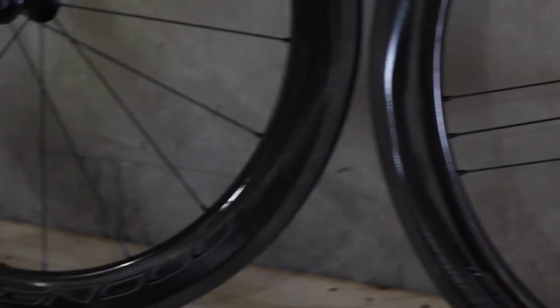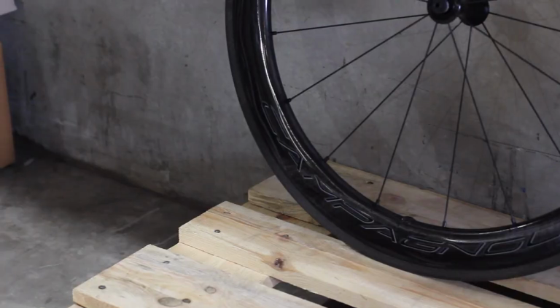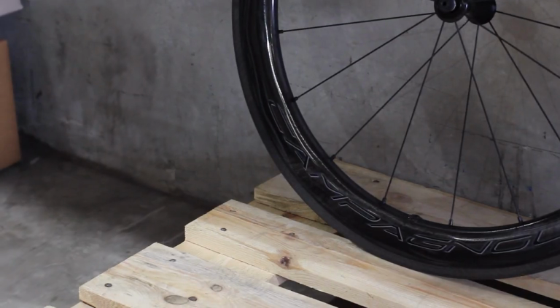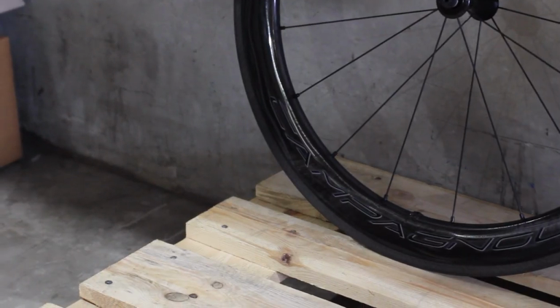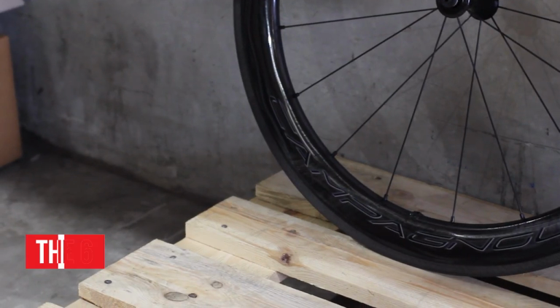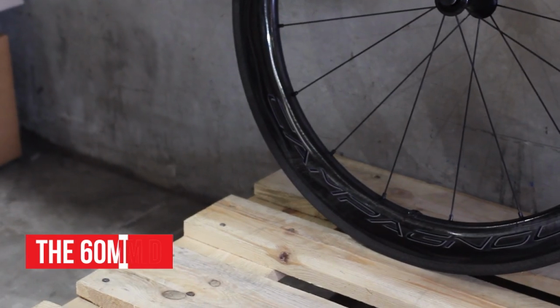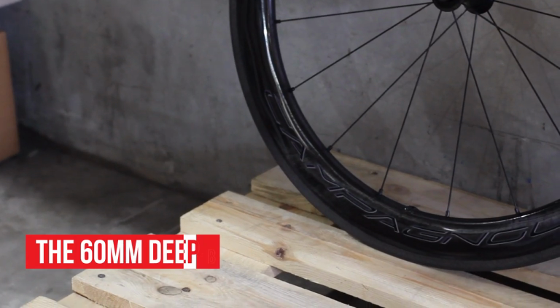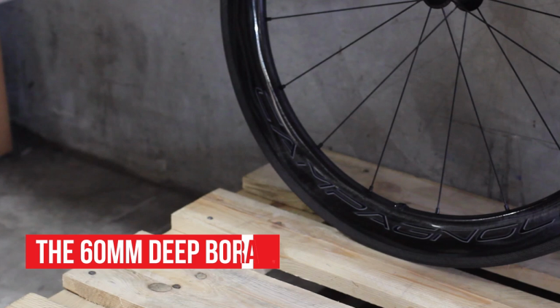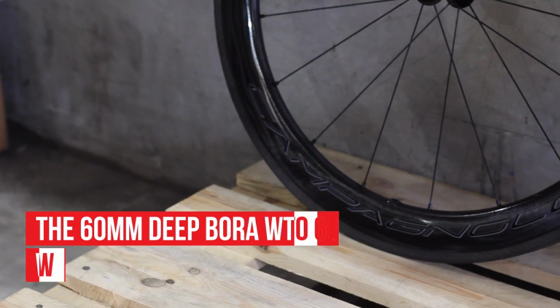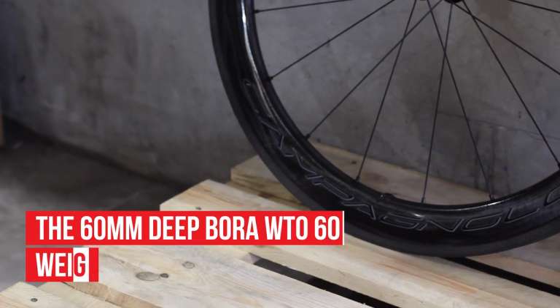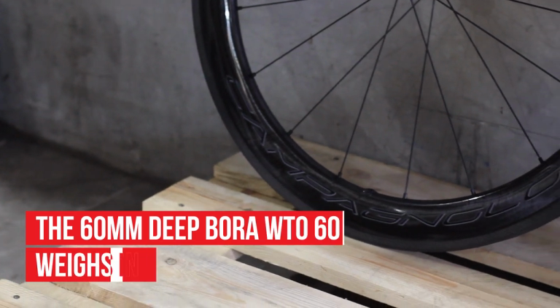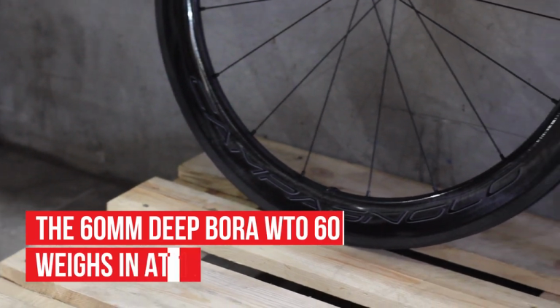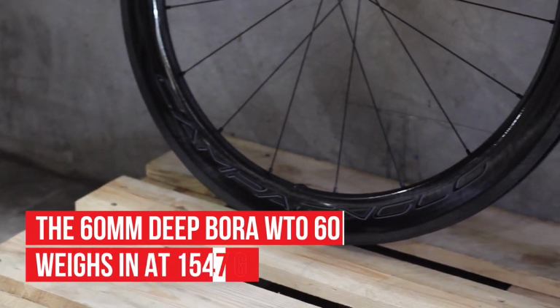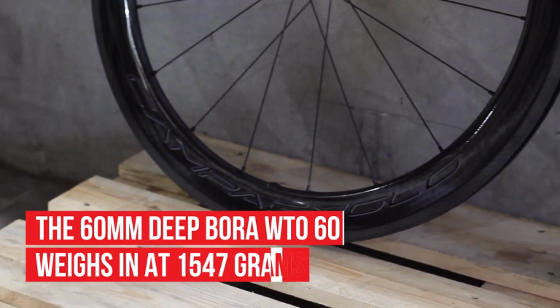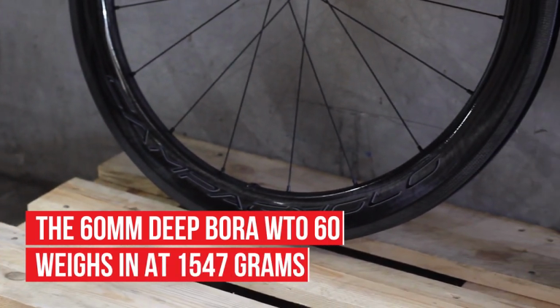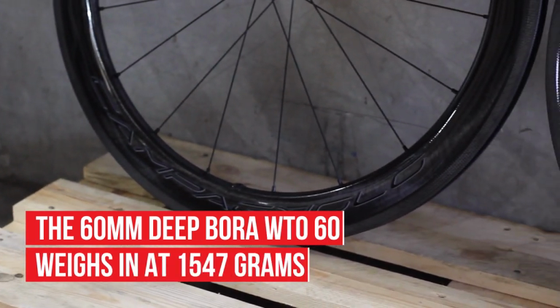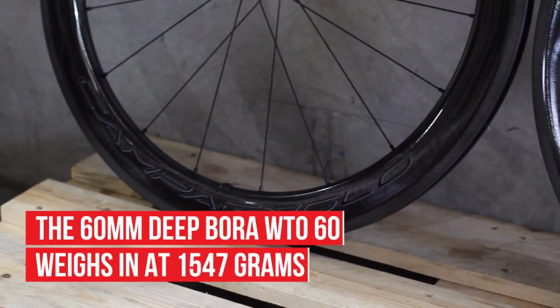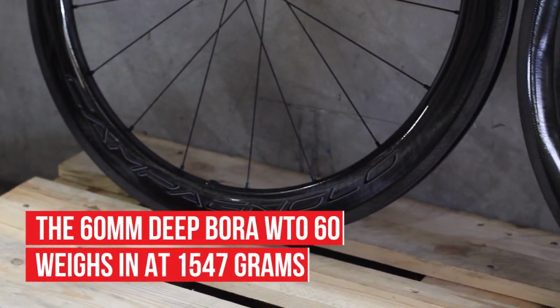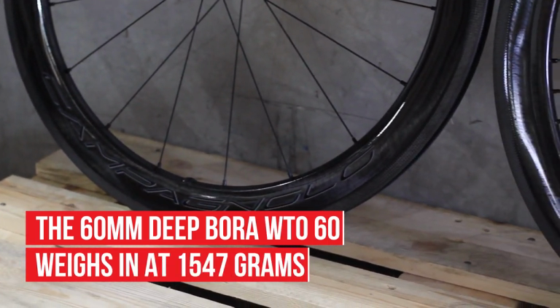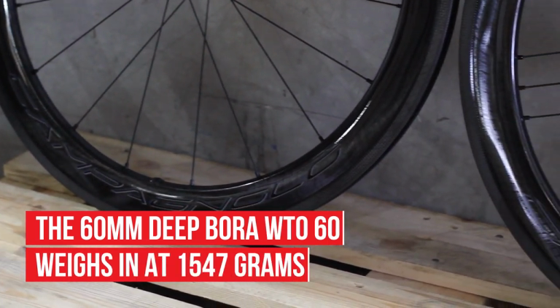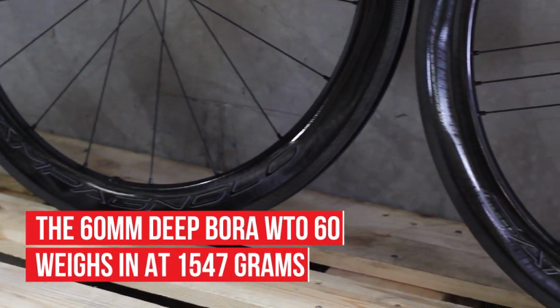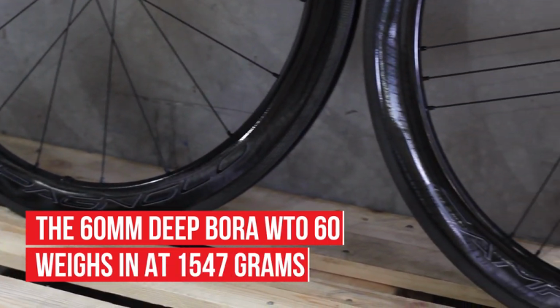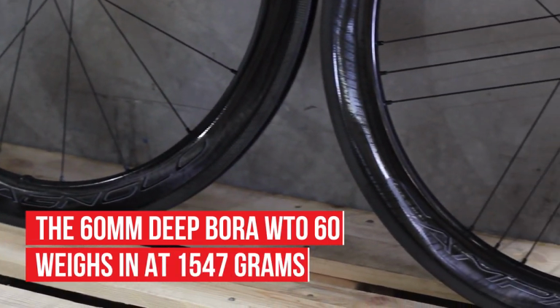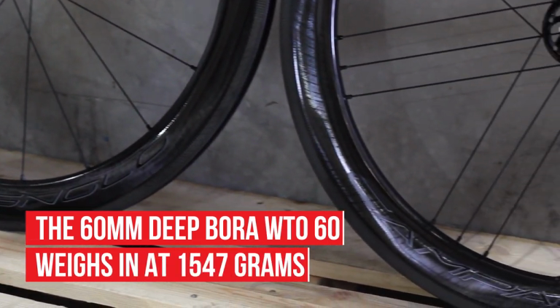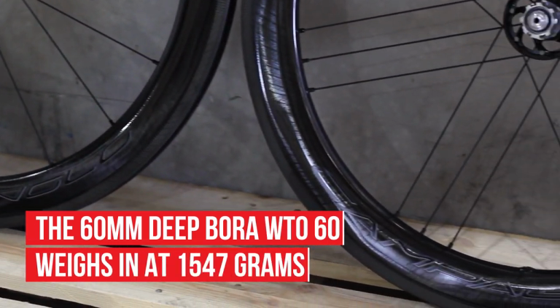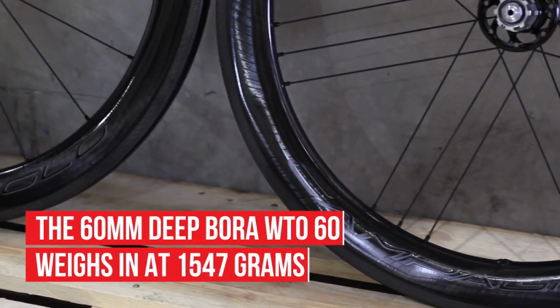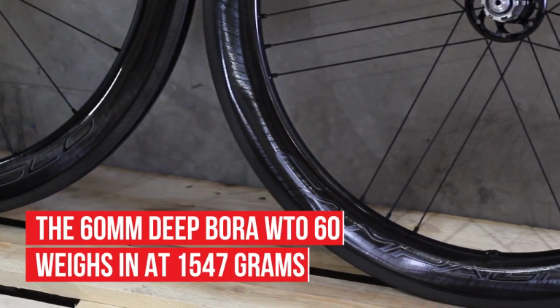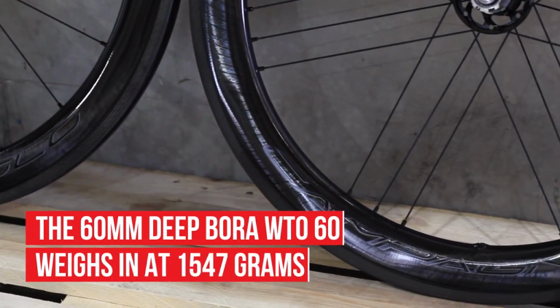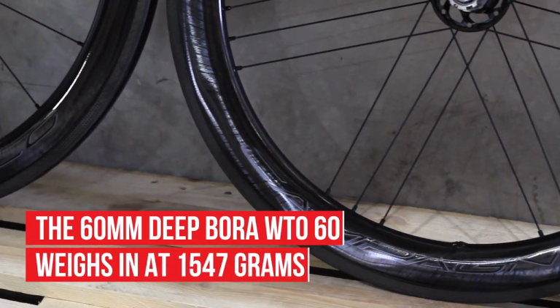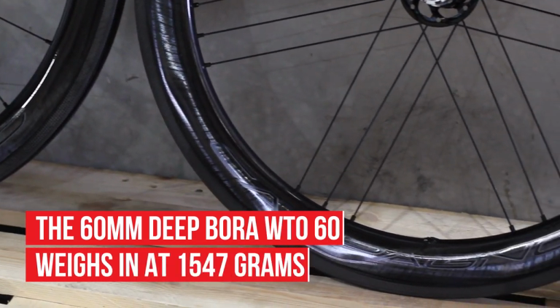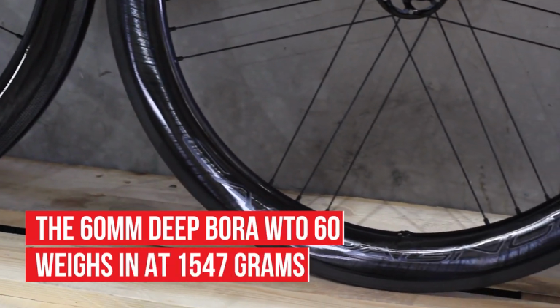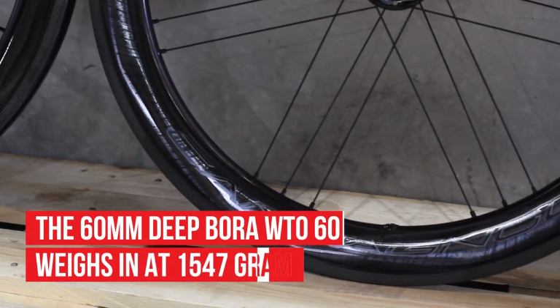The WTO 60 is packed full of tech, but the weight doesn't suggest it, weighing just 1547g.